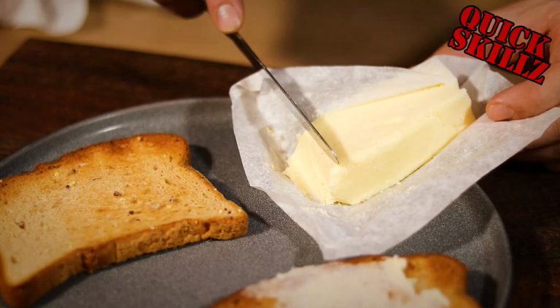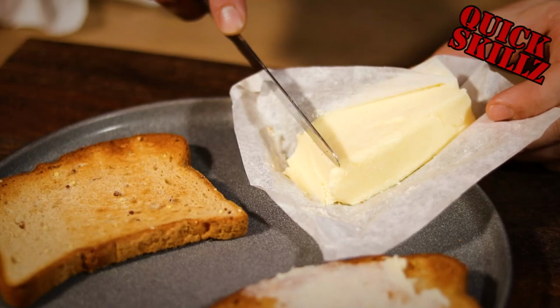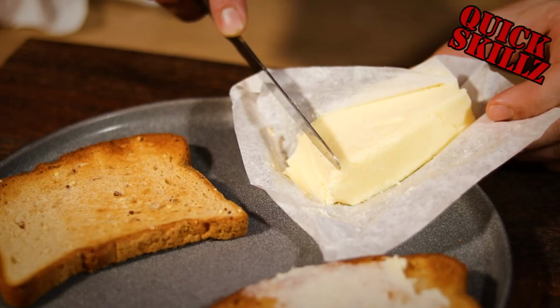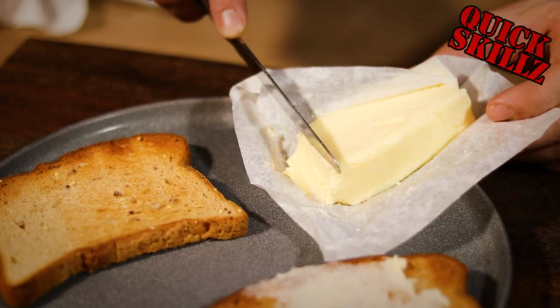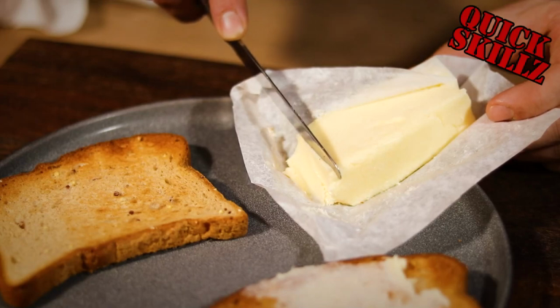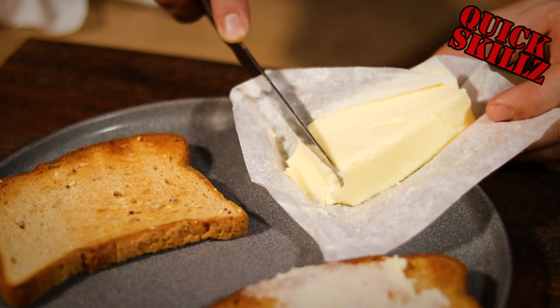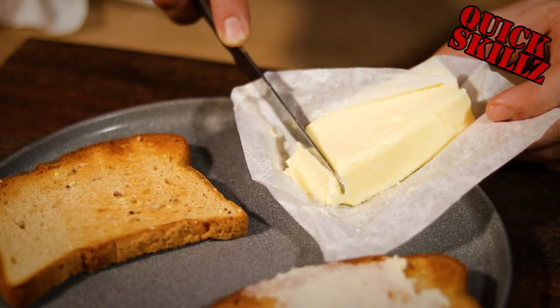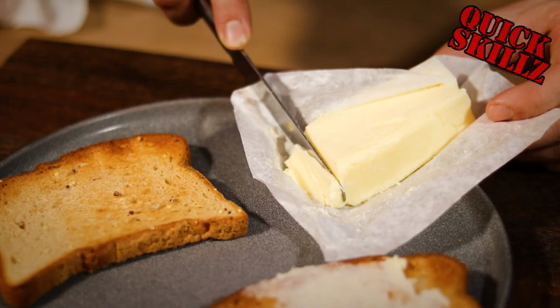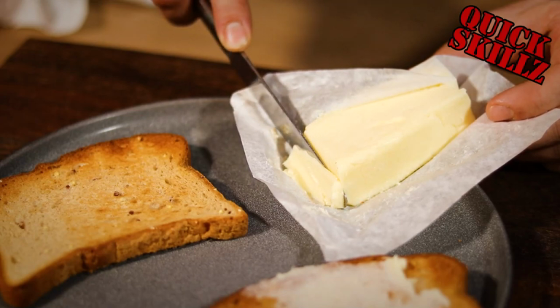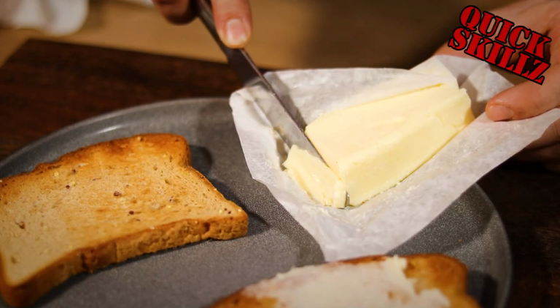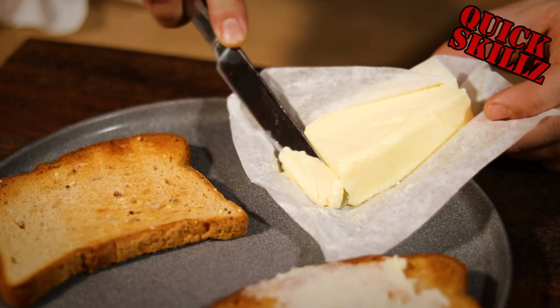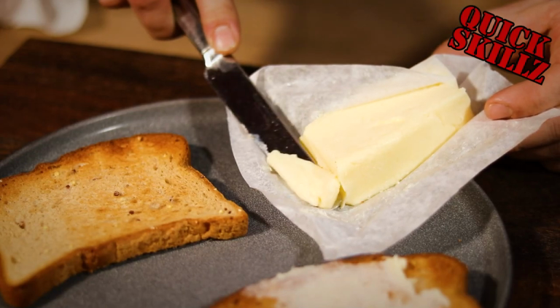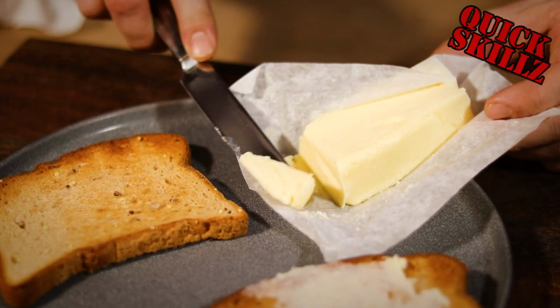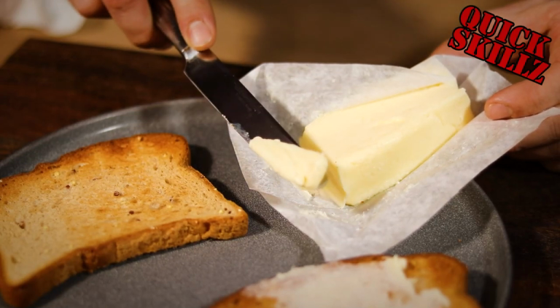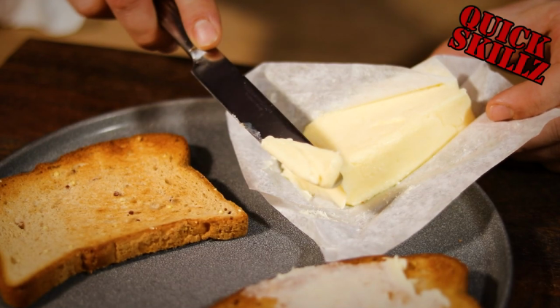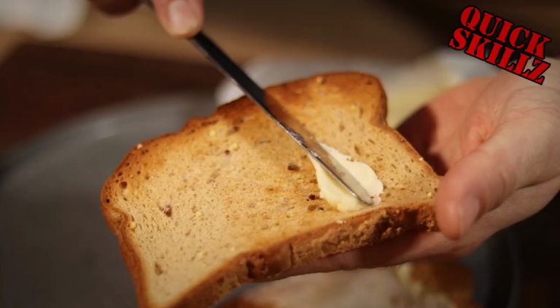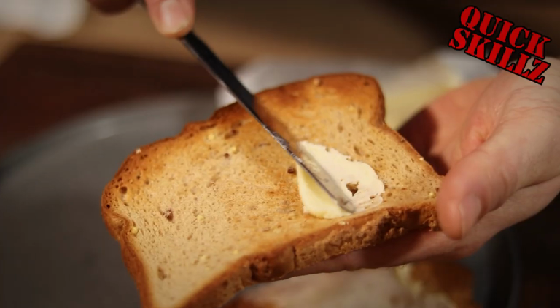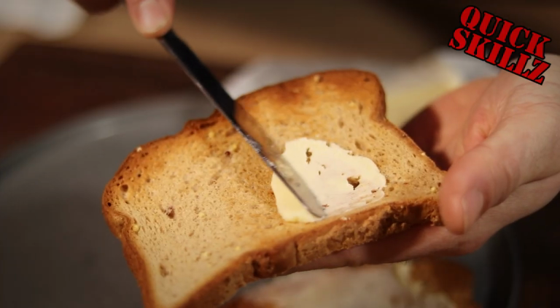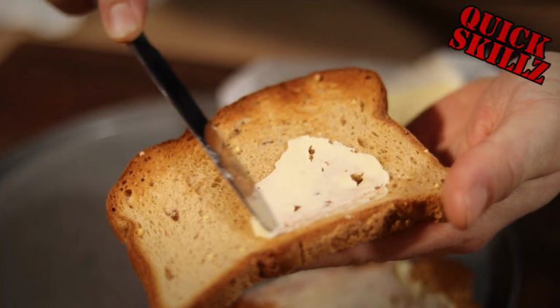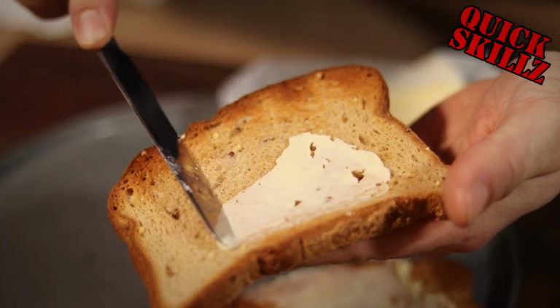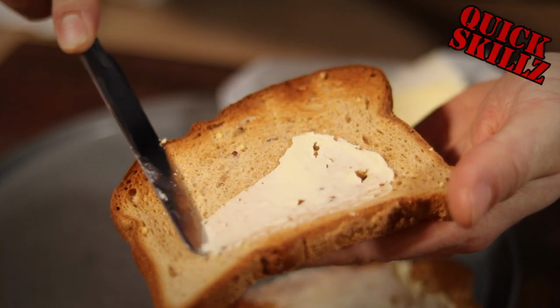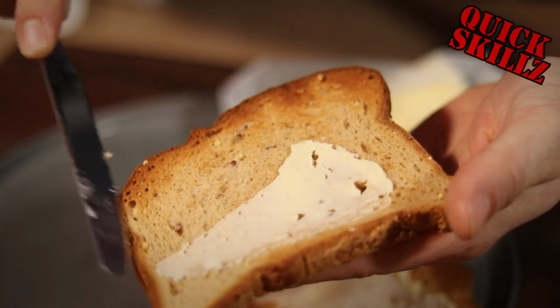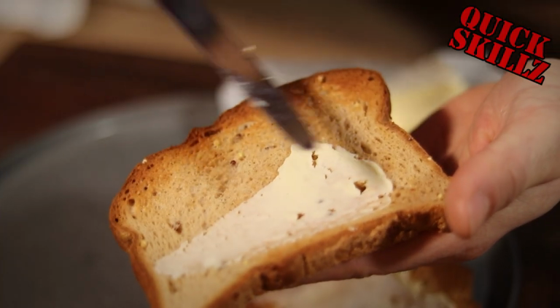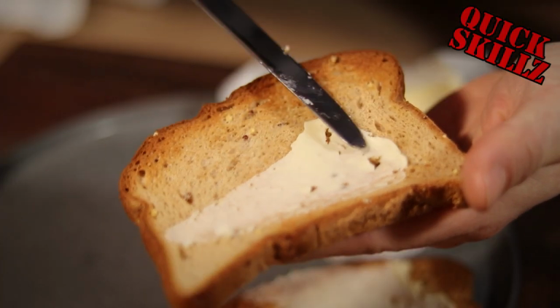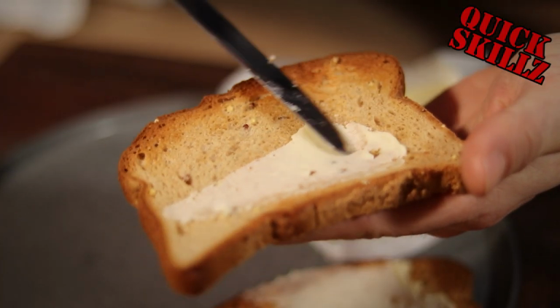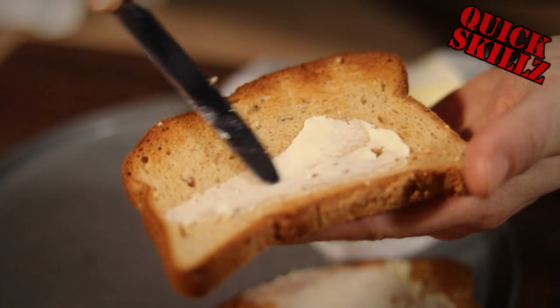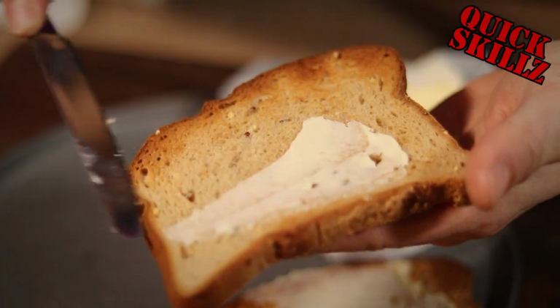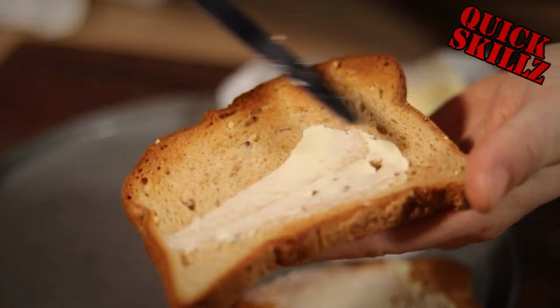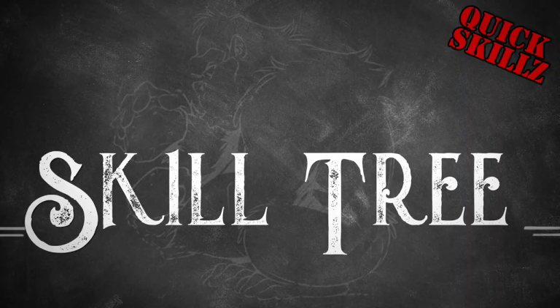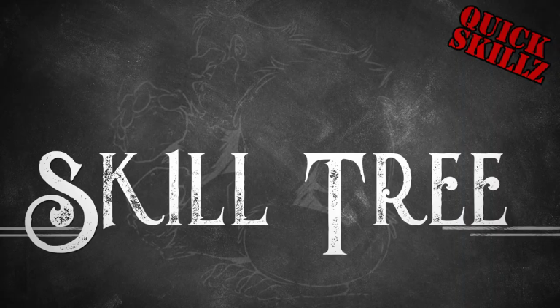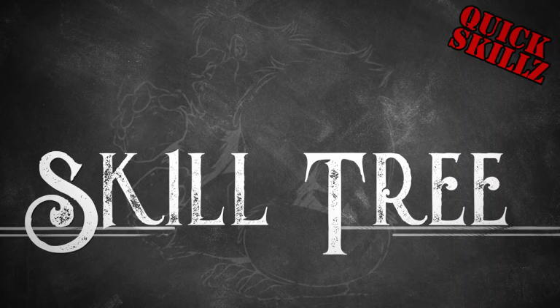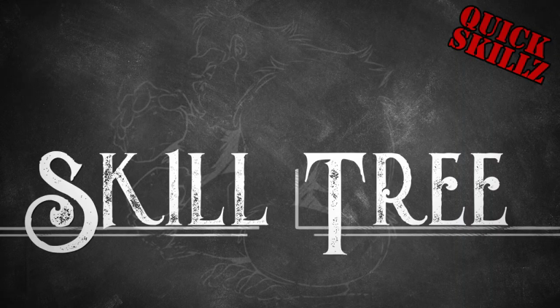What is up fam? Today we're gonna learn how to make butter at home using just a mason jar. Stay tuned!